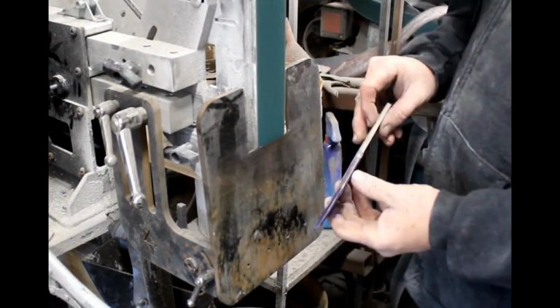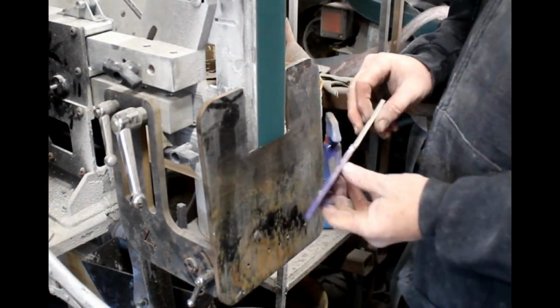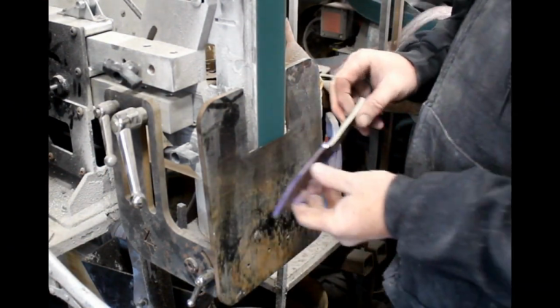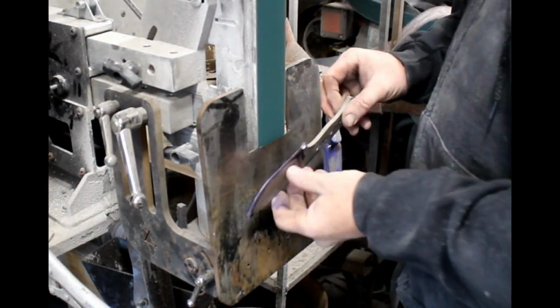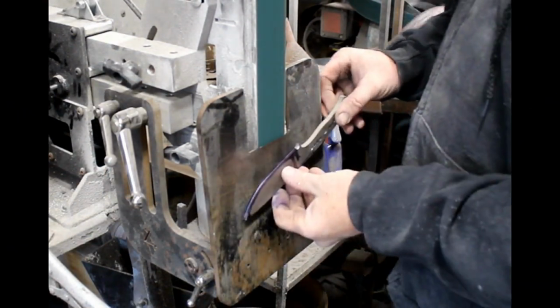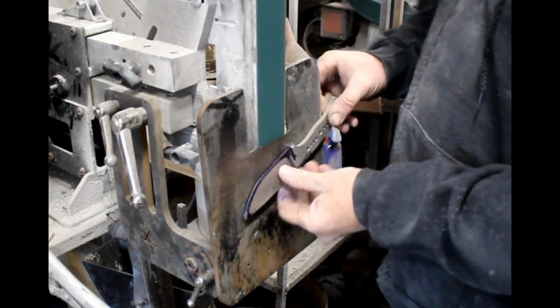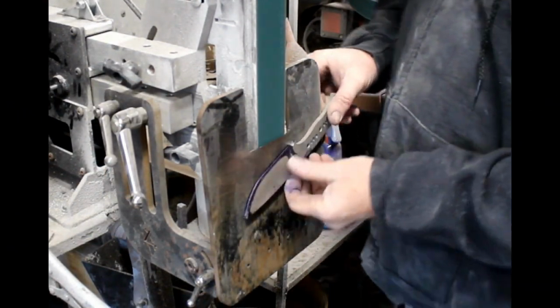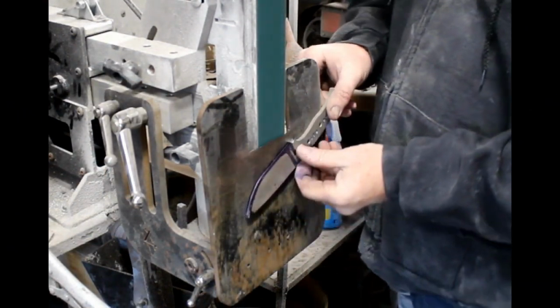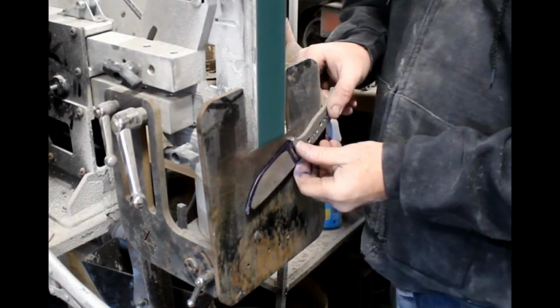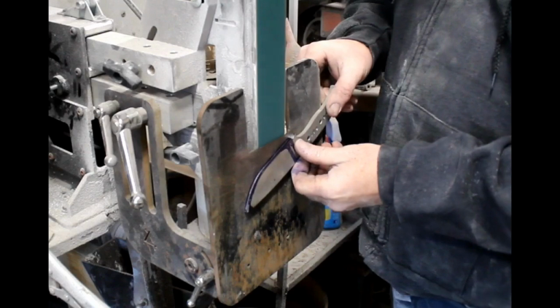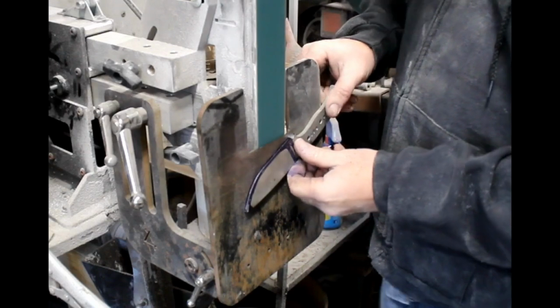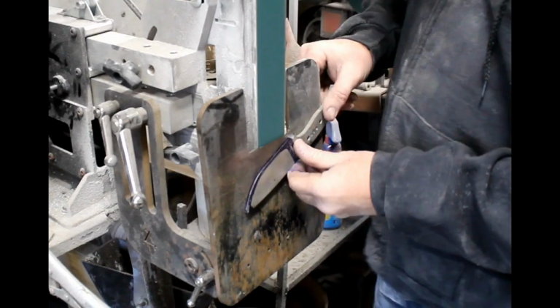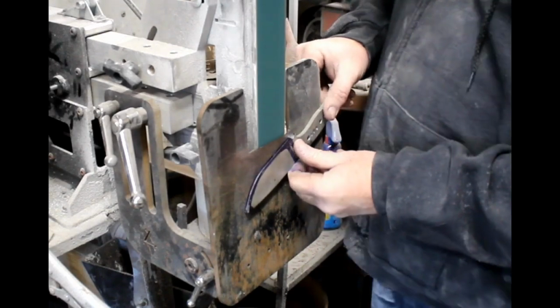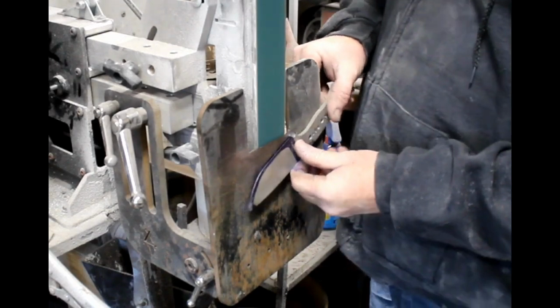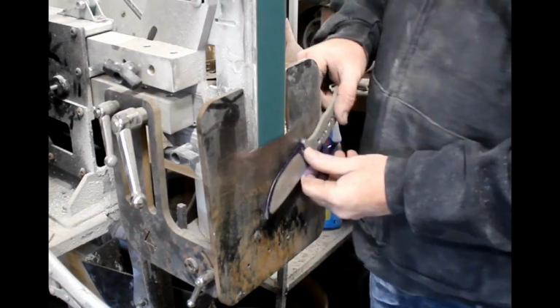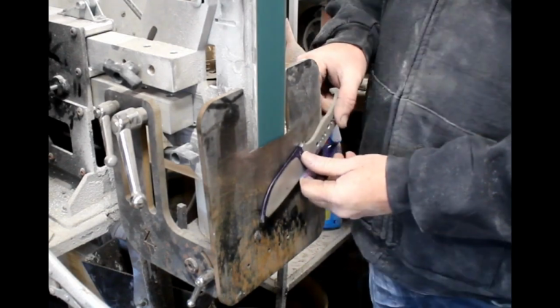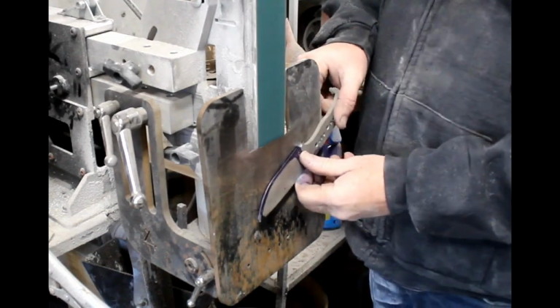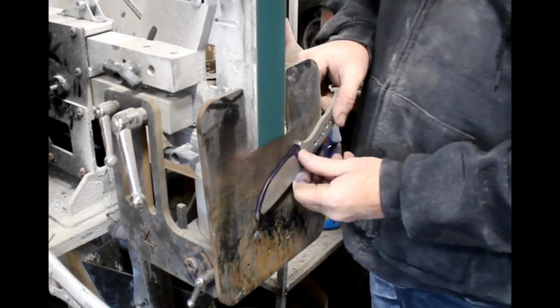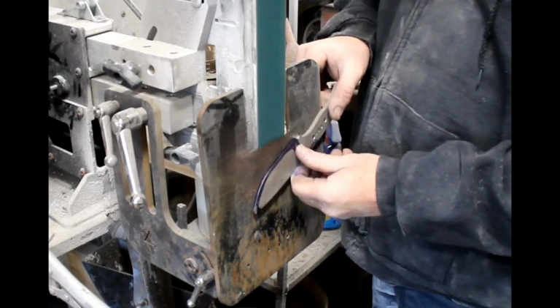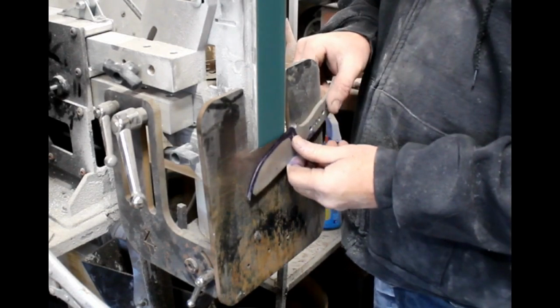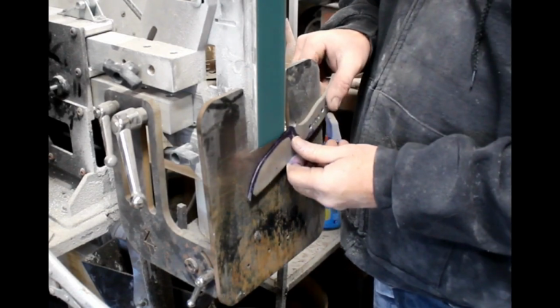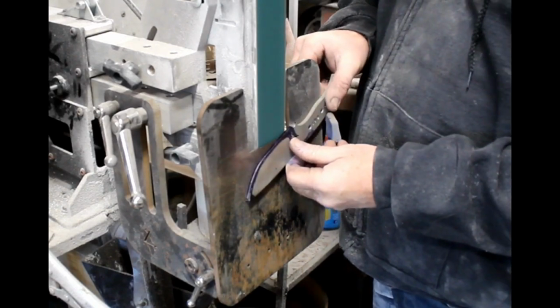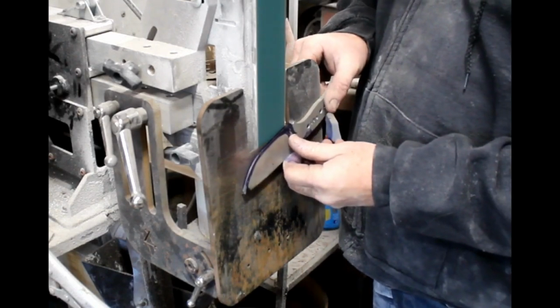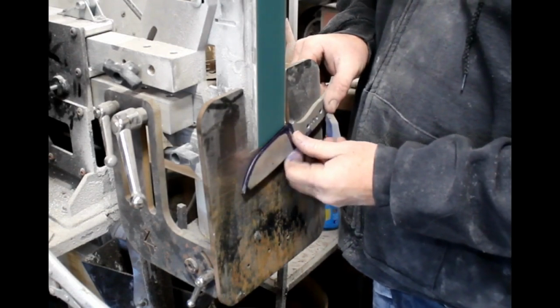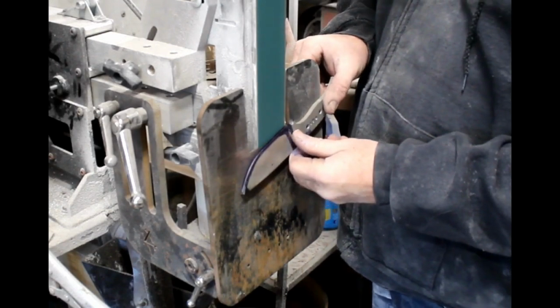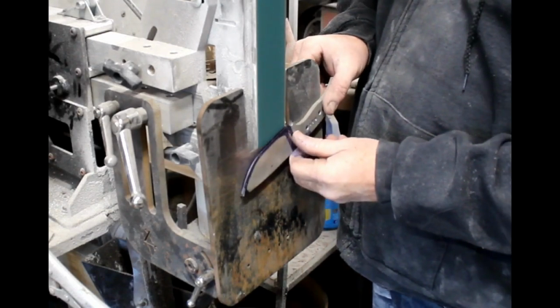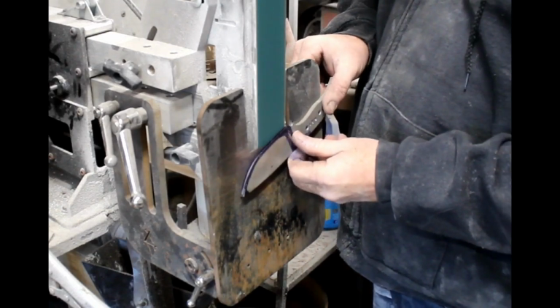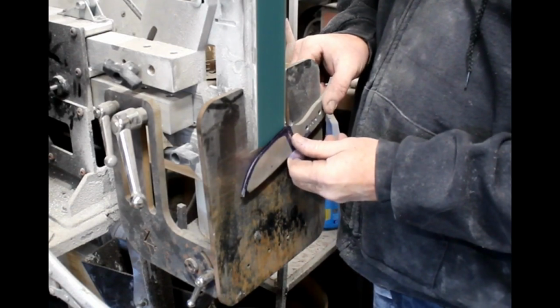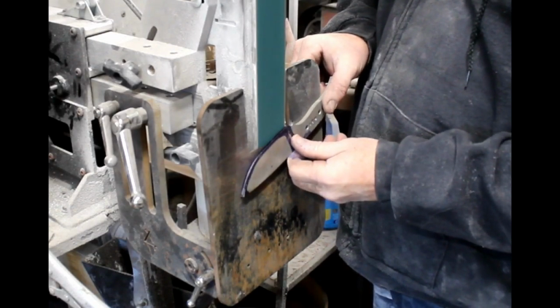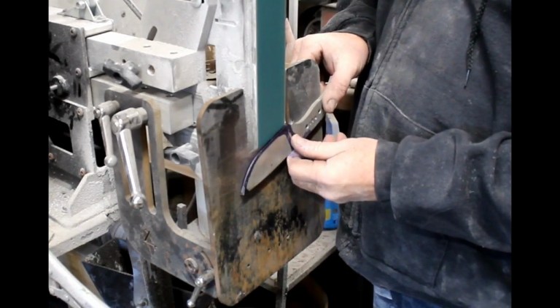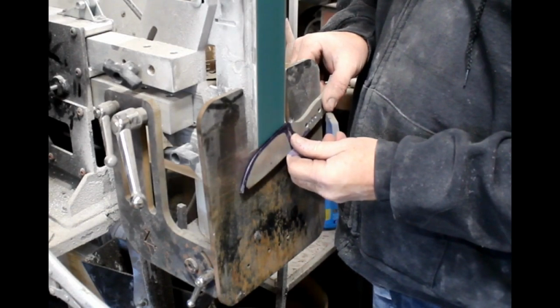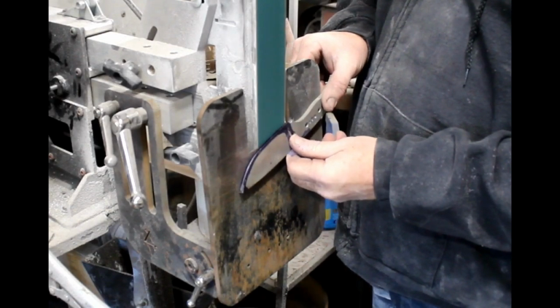I'm going to start with a knife blank. This is AEBL stainless steel, 3/16ths thick.